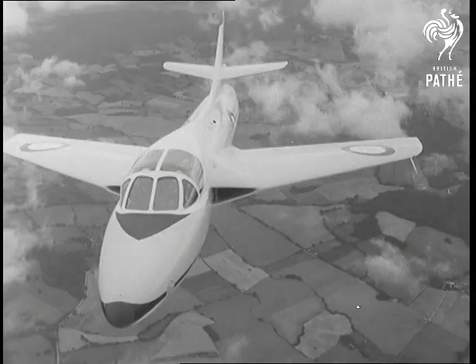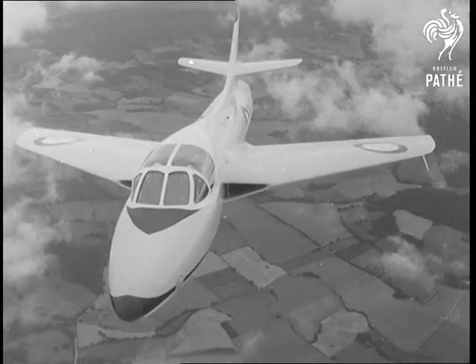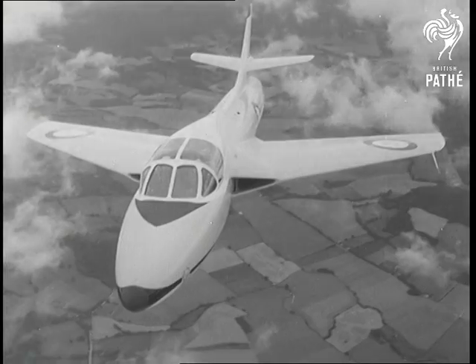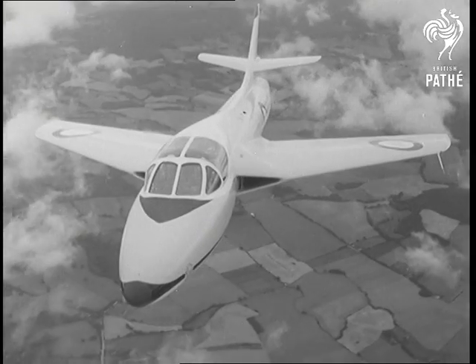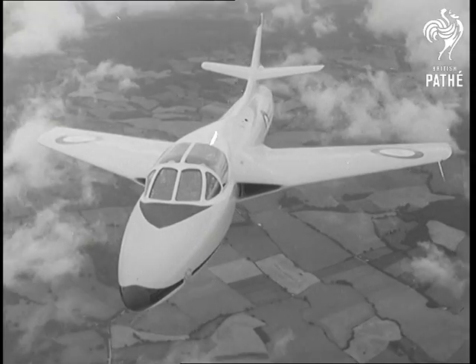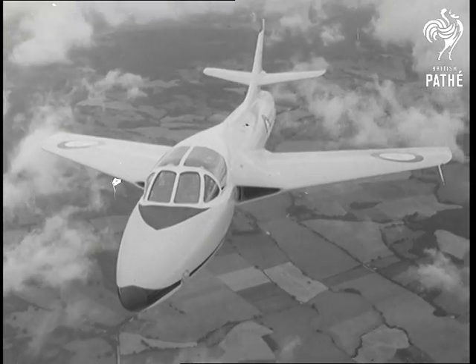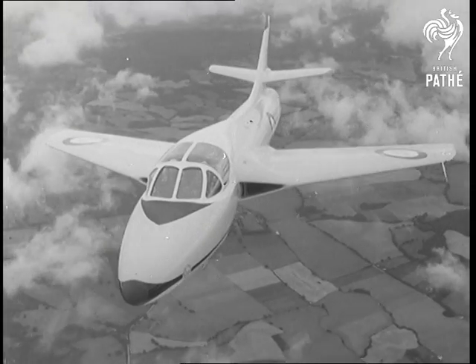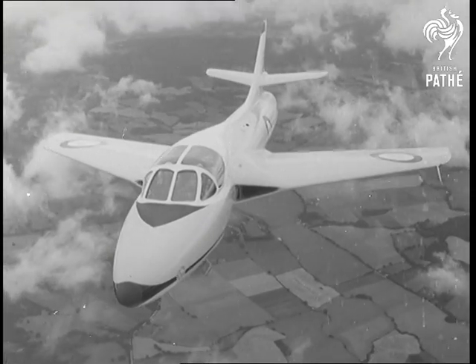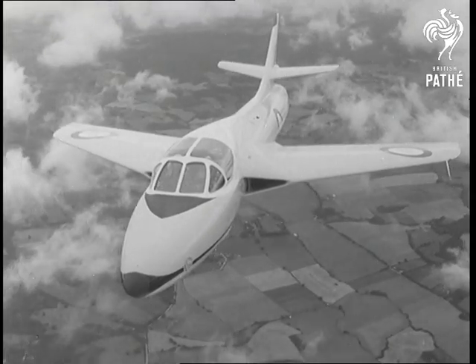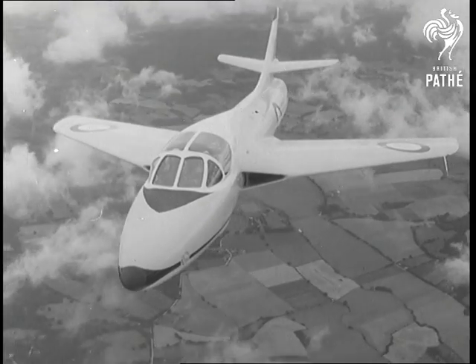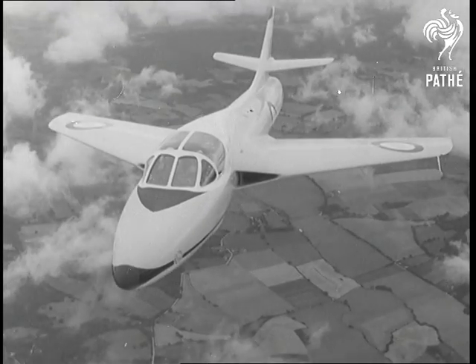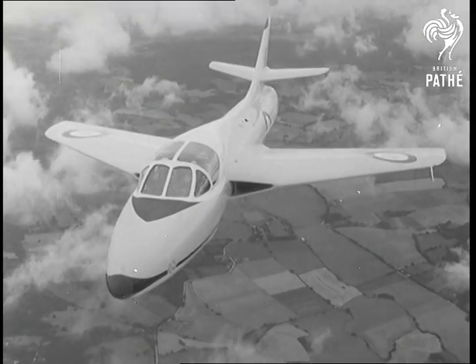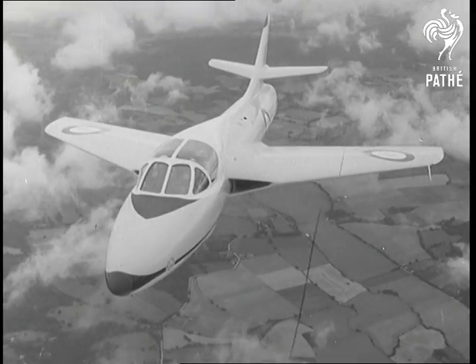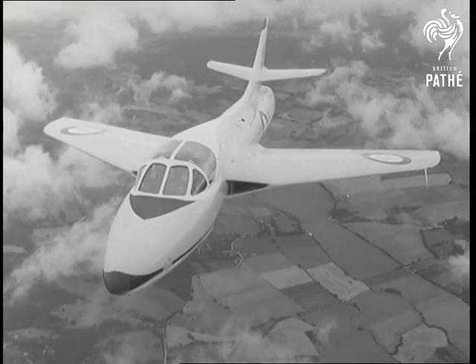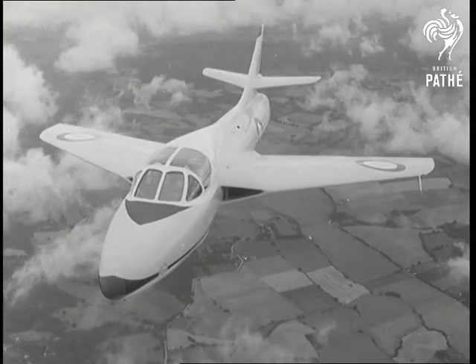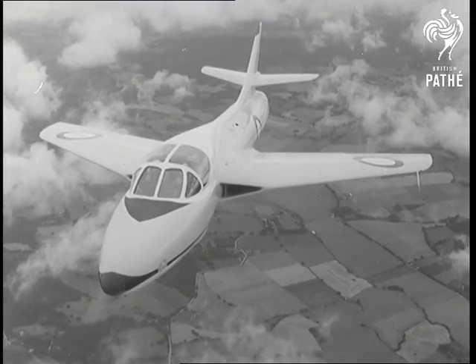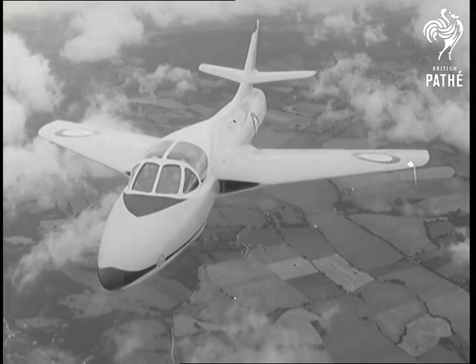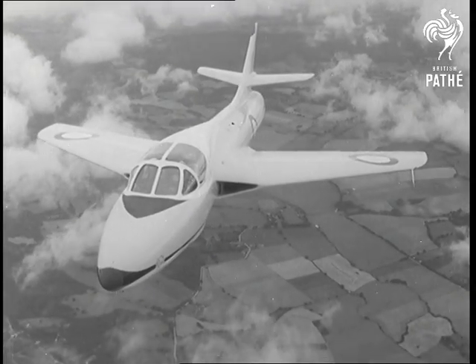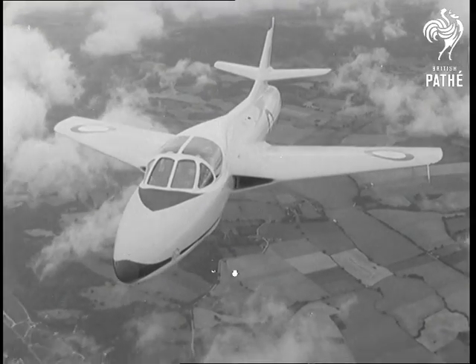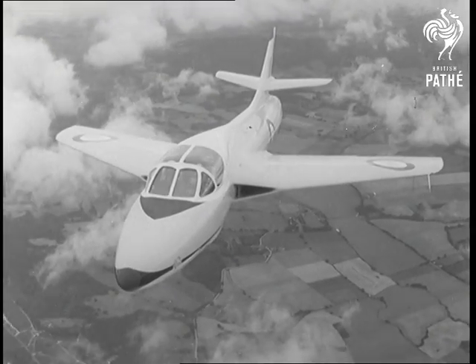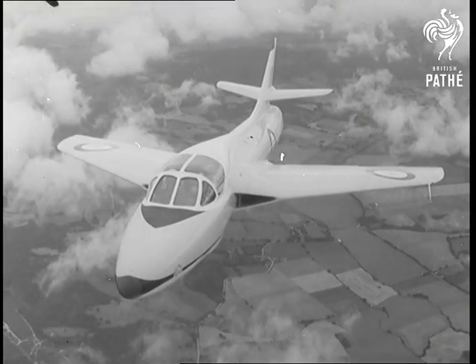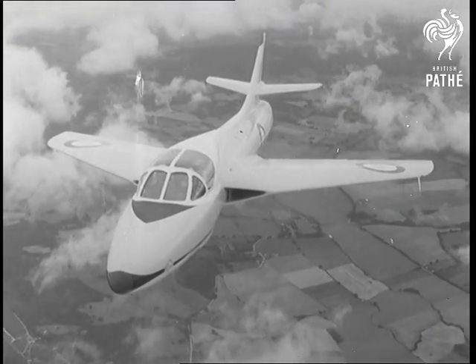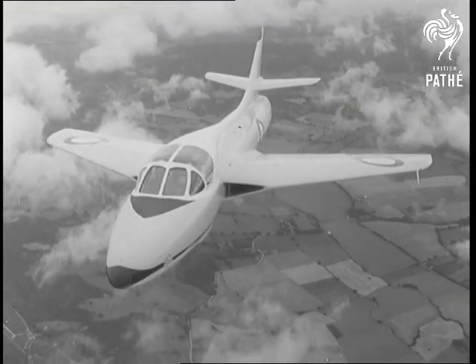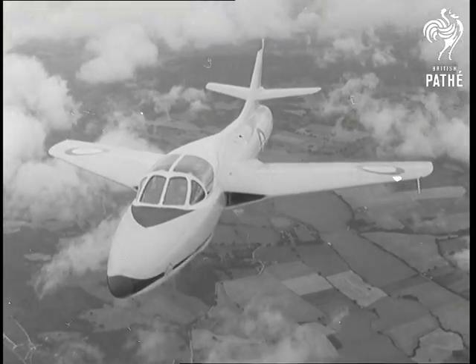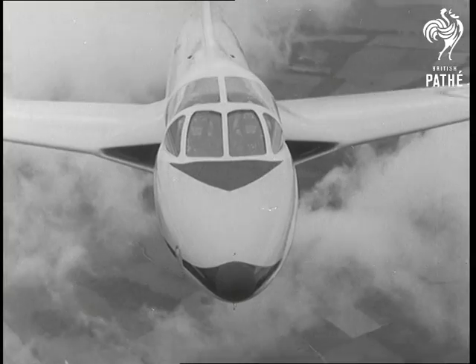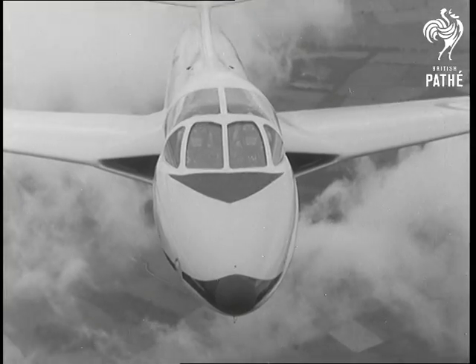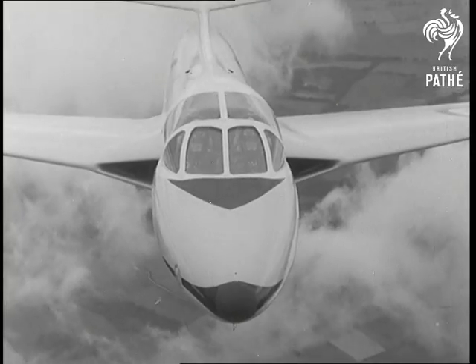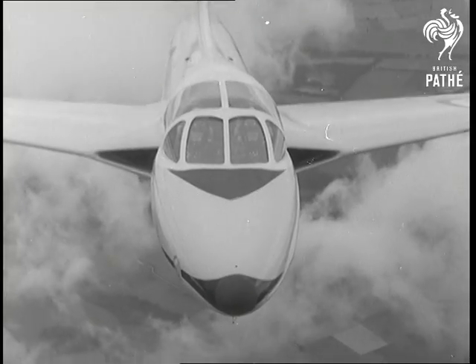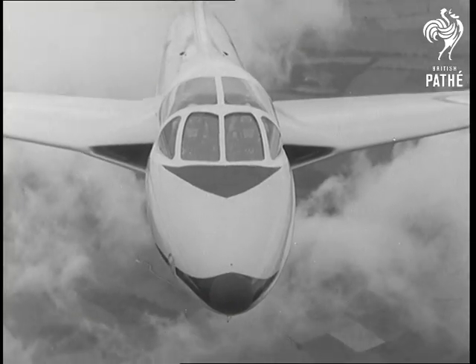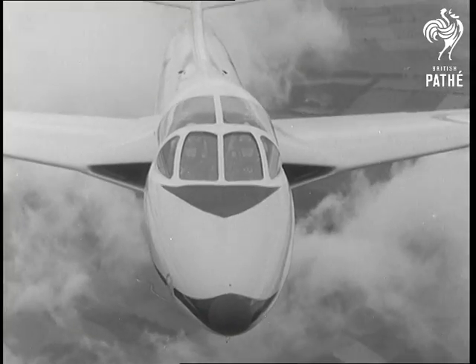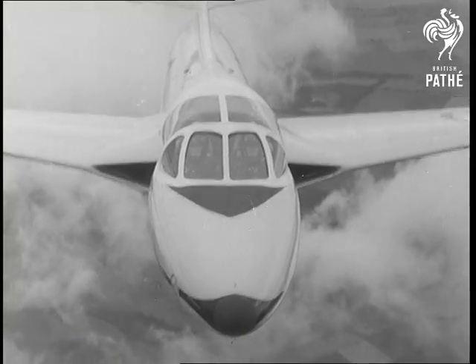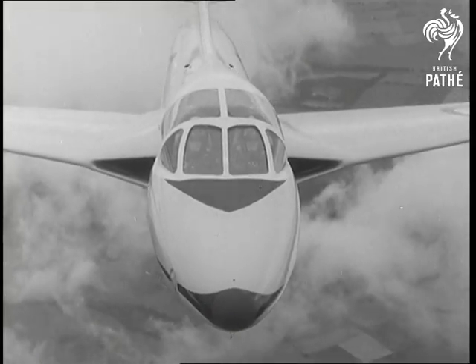The Hunter two-seater, adapted from the famous fighter, has an ejector seat for each occupant.